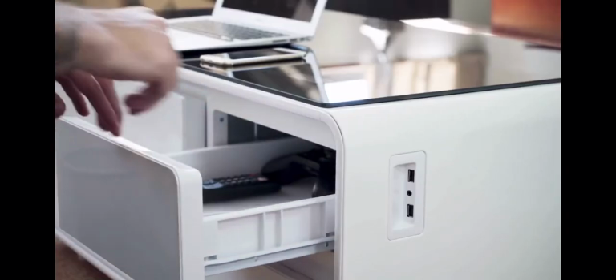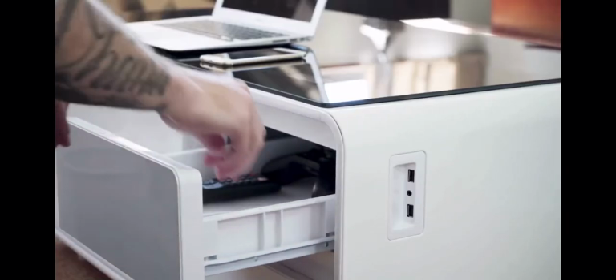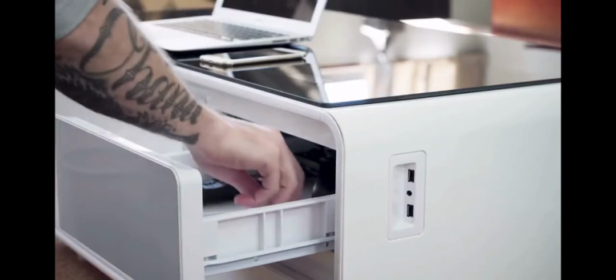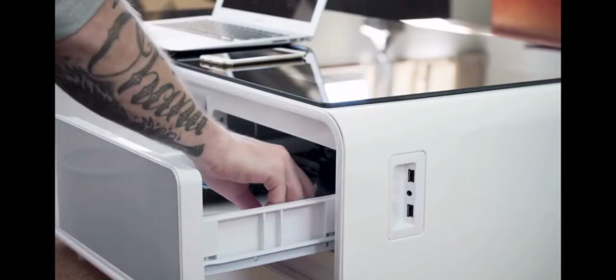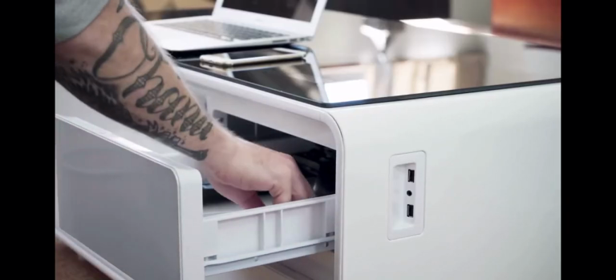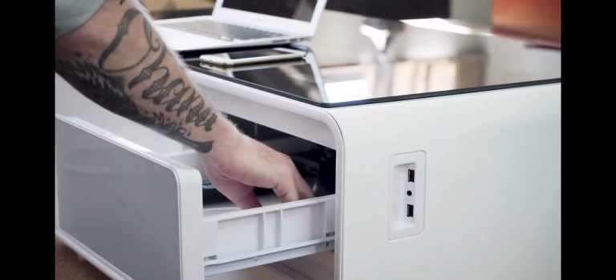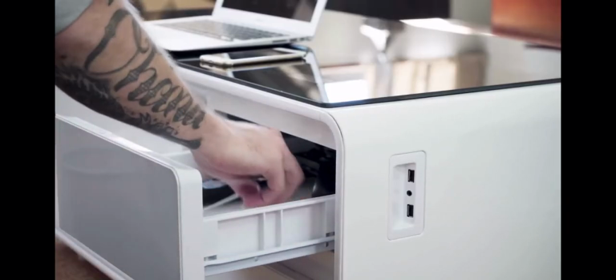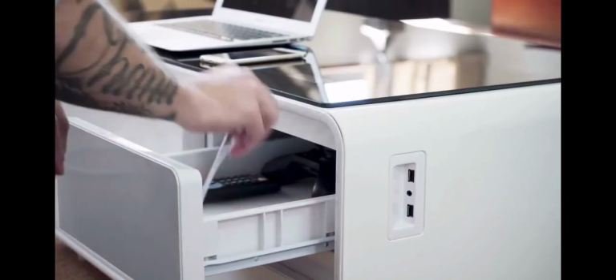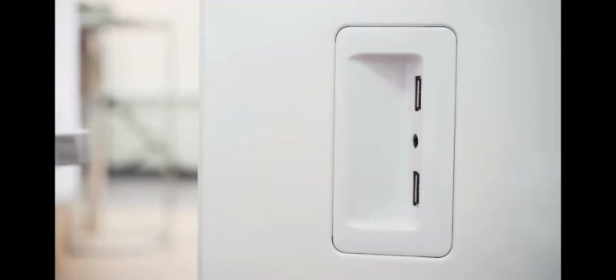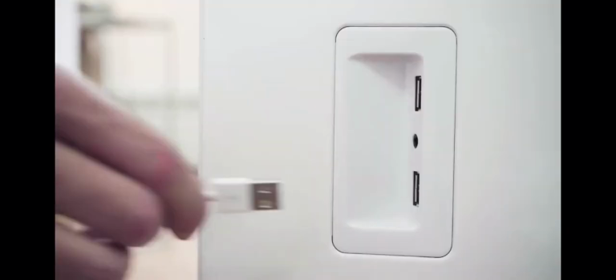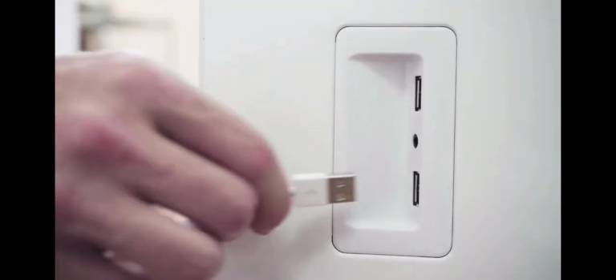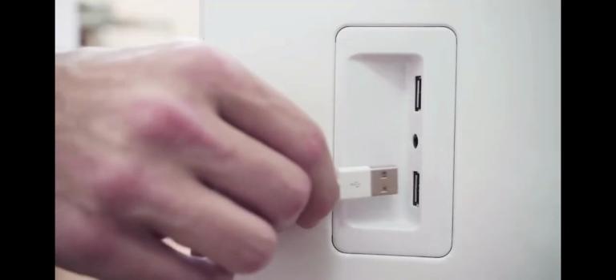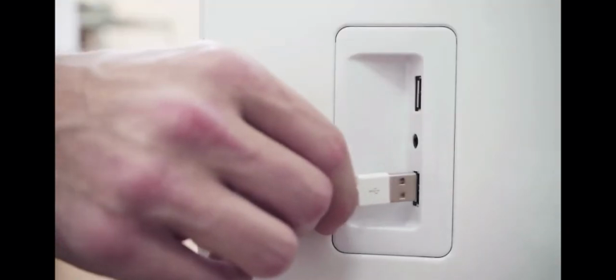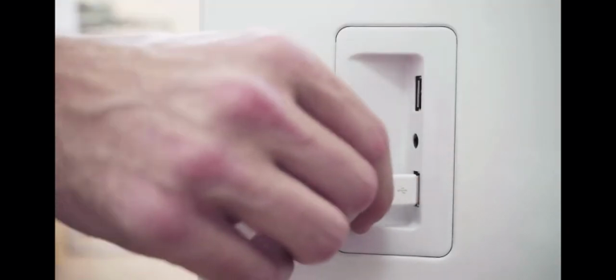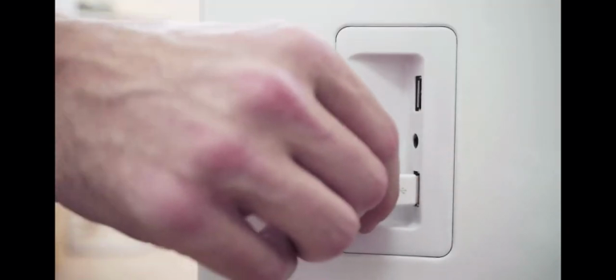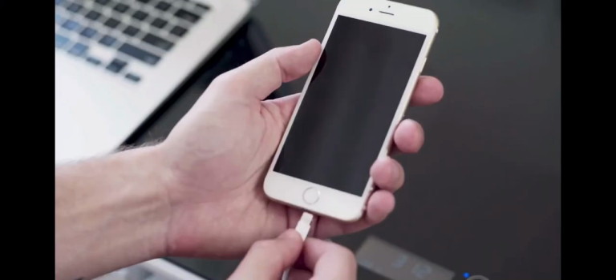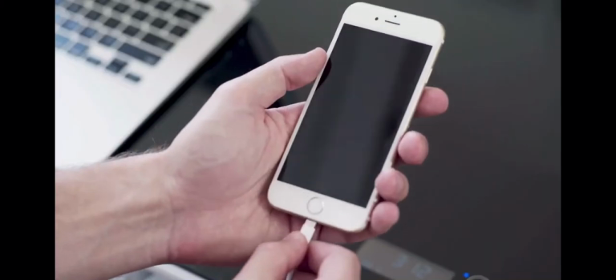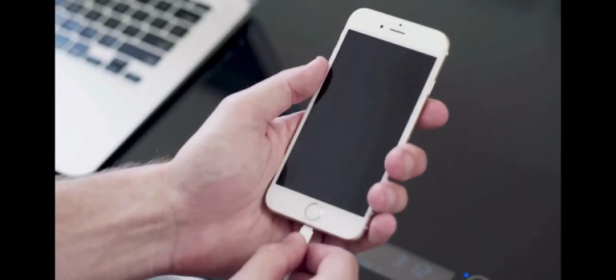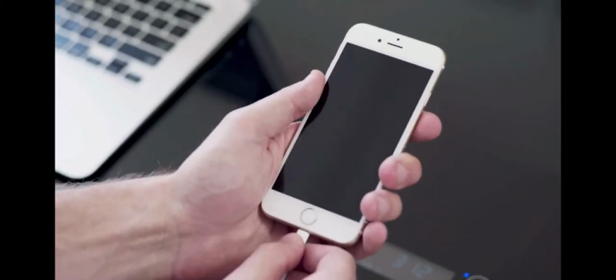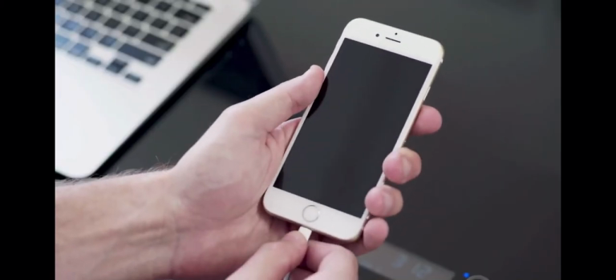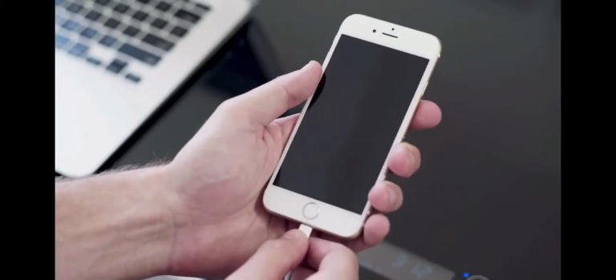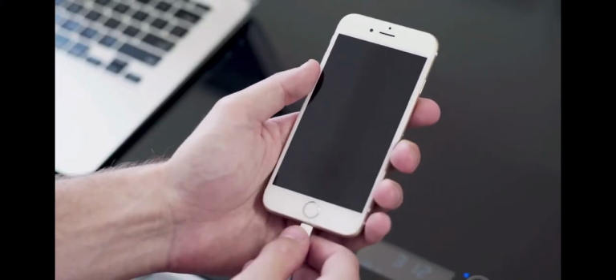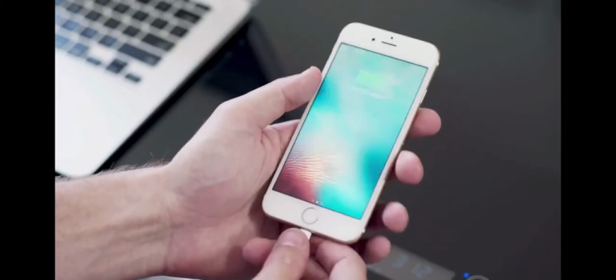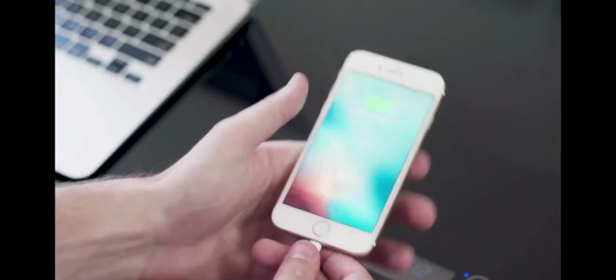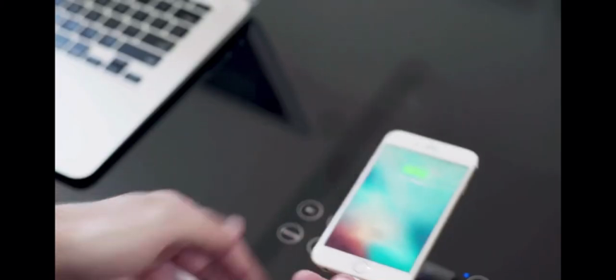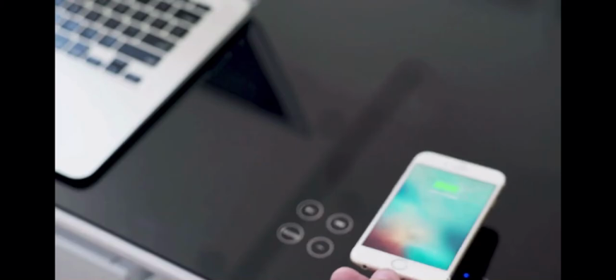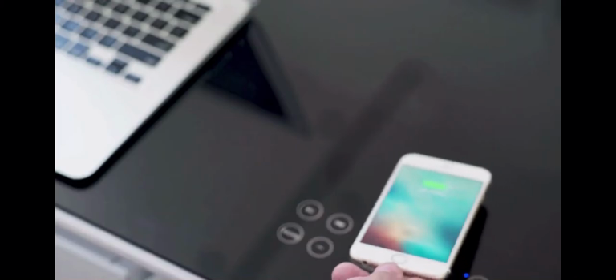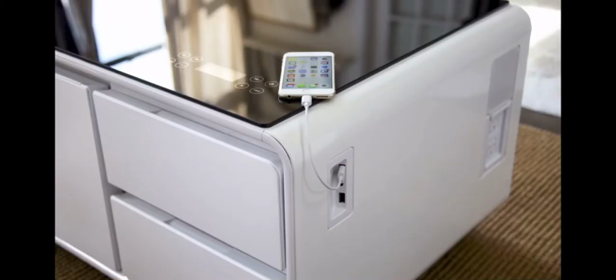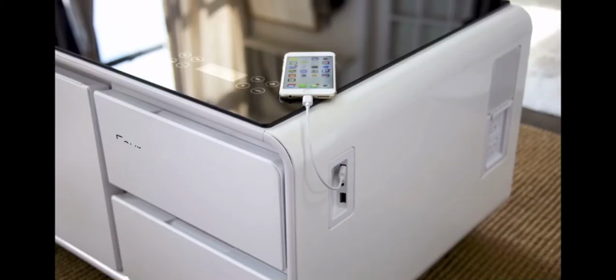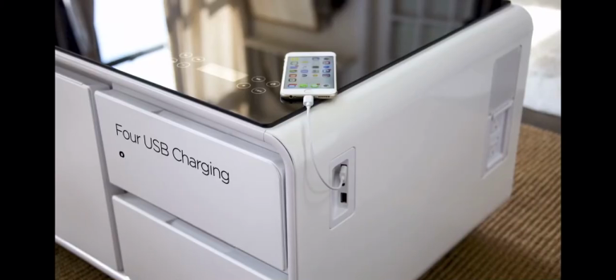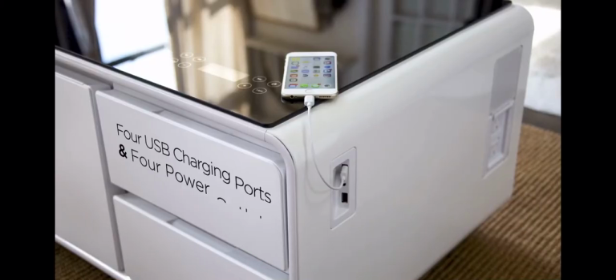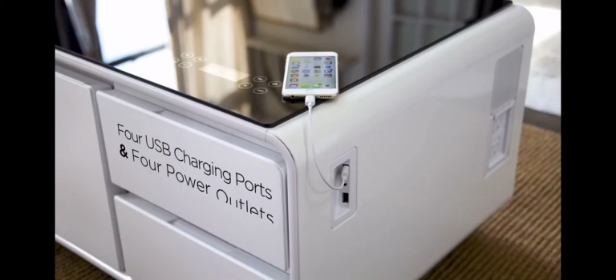Charge your phone and laptop with the outlets on the side of the table. When you're done, roll up your cords and stash them in the drawers.